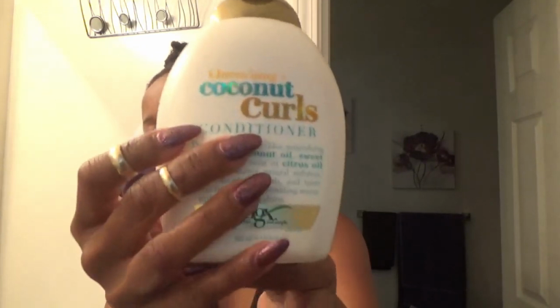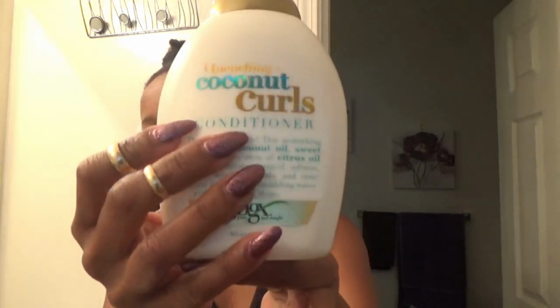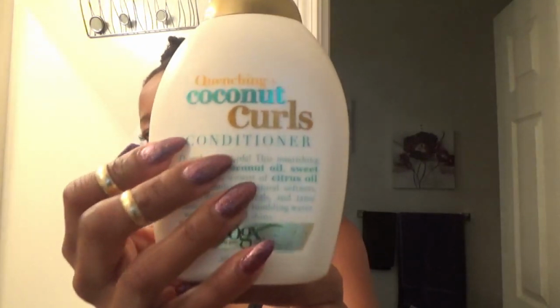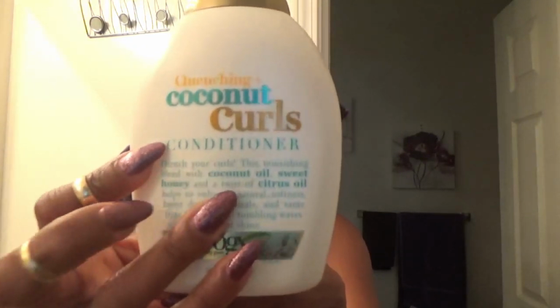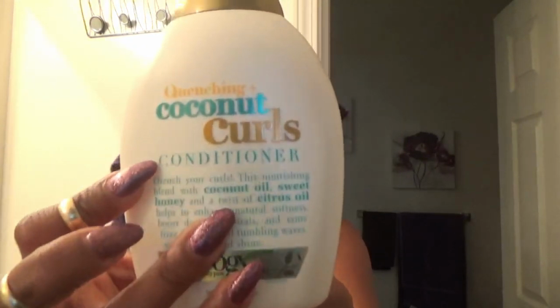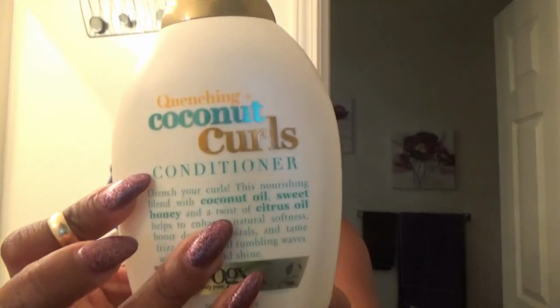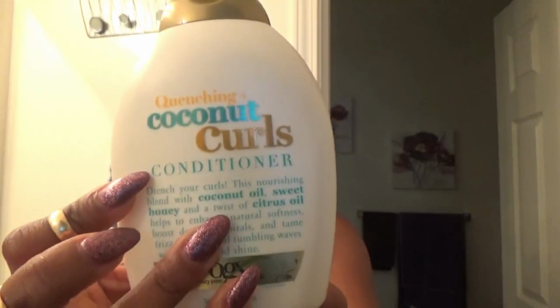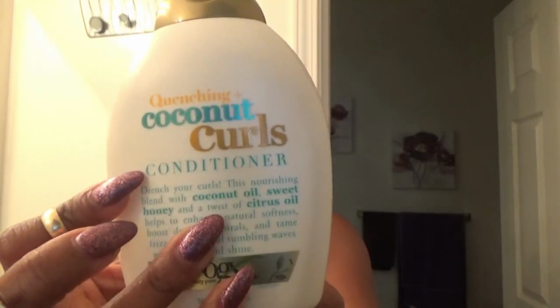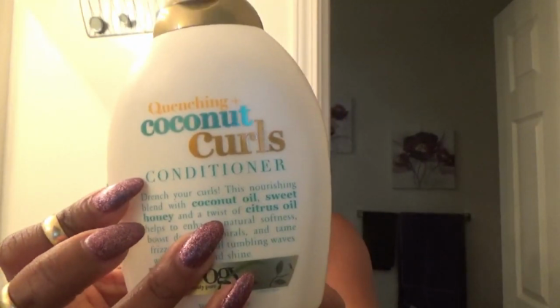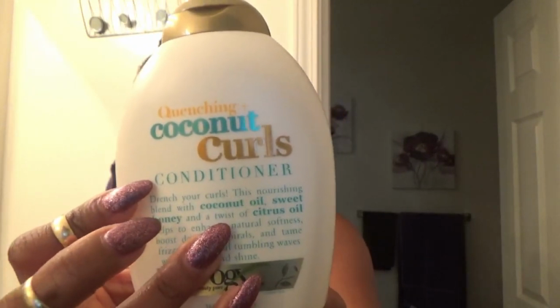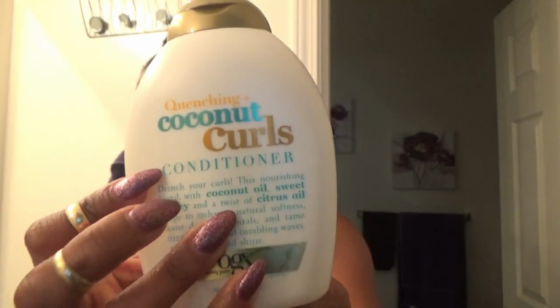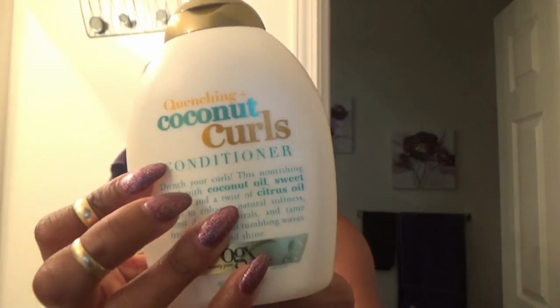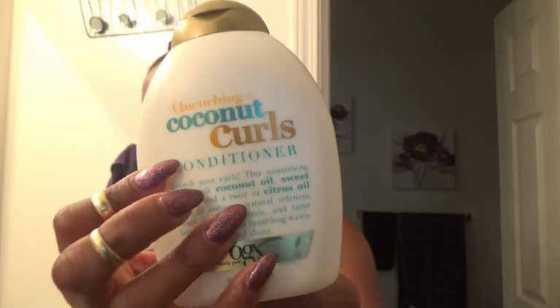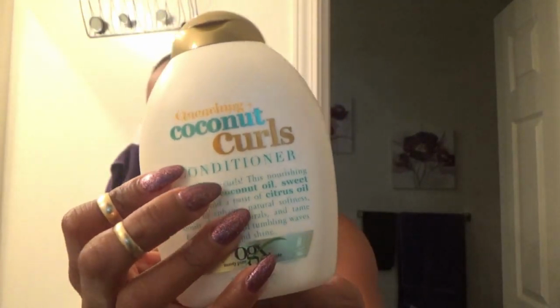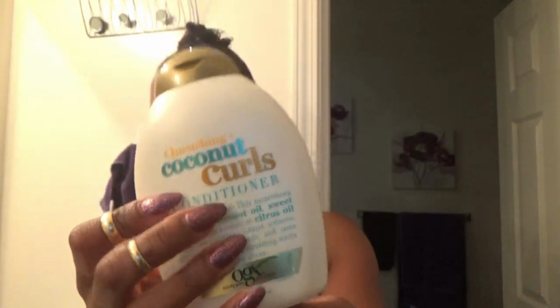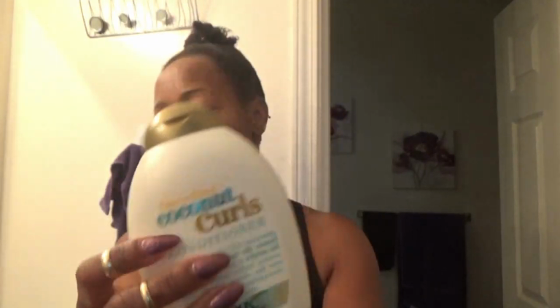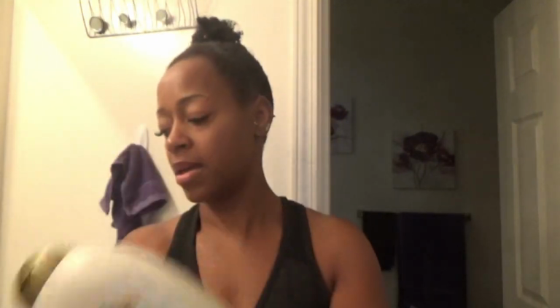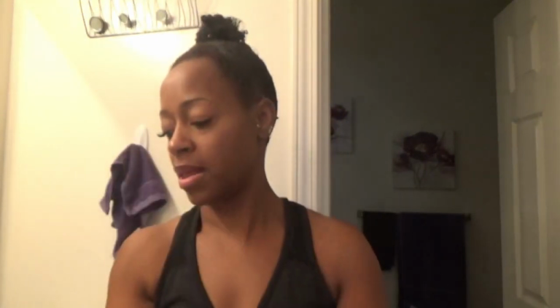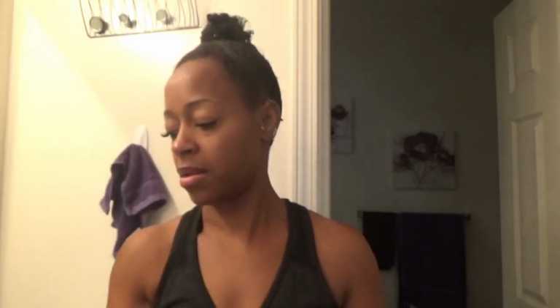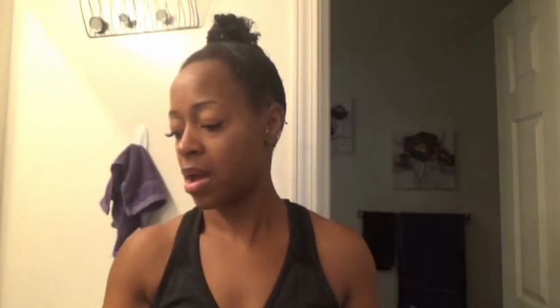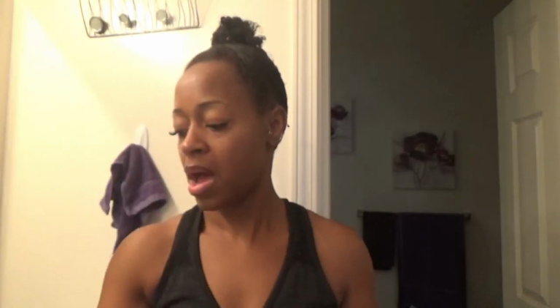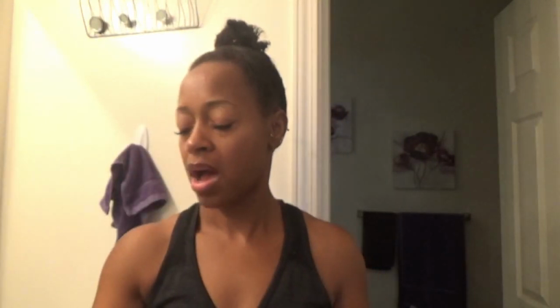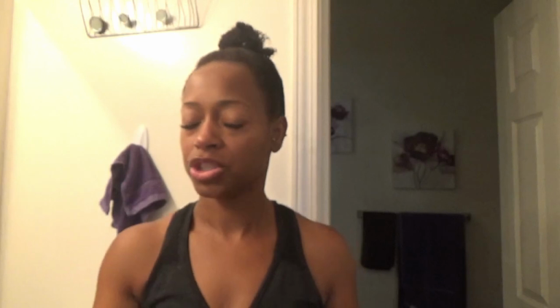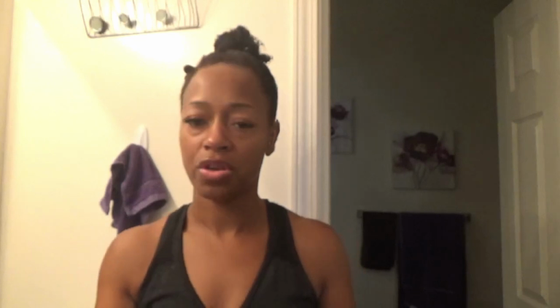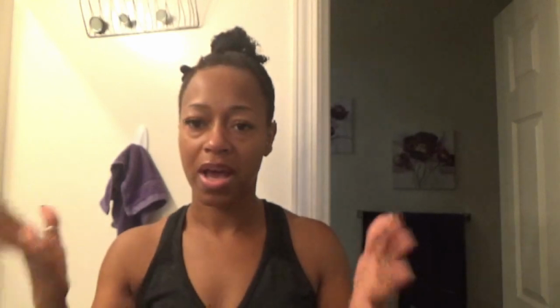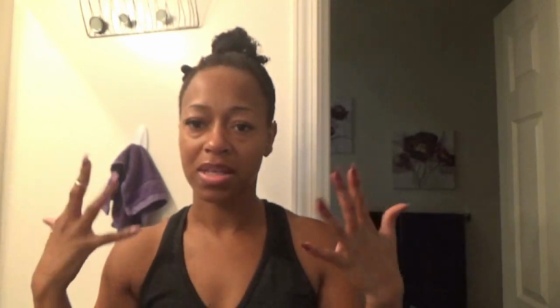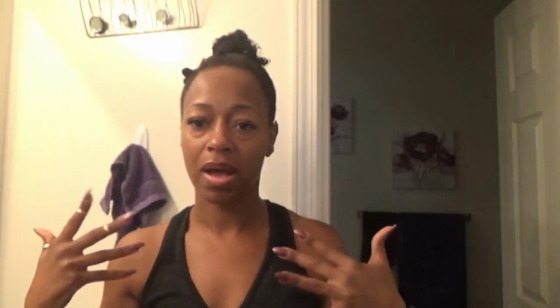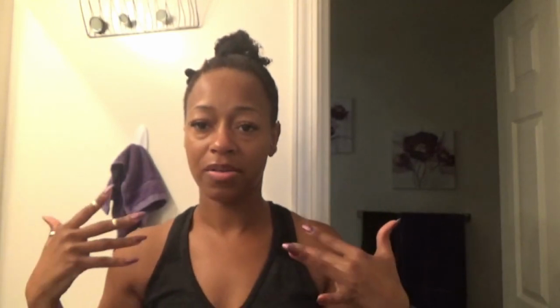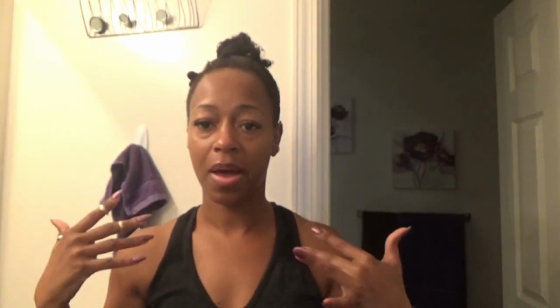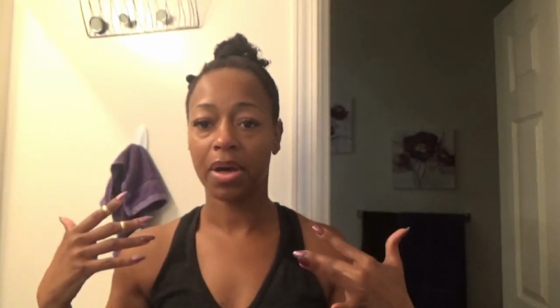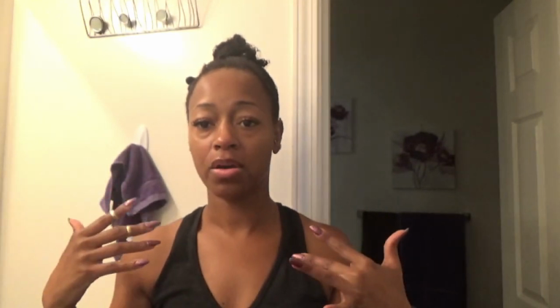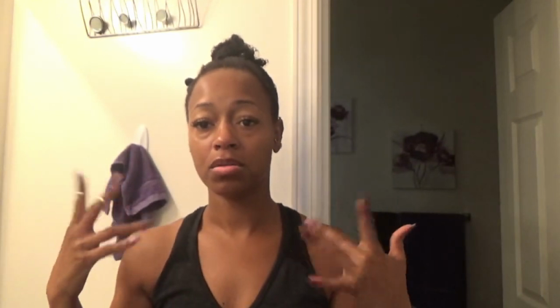I'll be applying this conditioner as my styler on top of that, and then I'll show you guys how I define my curls.